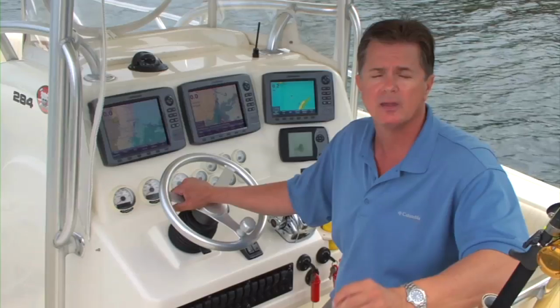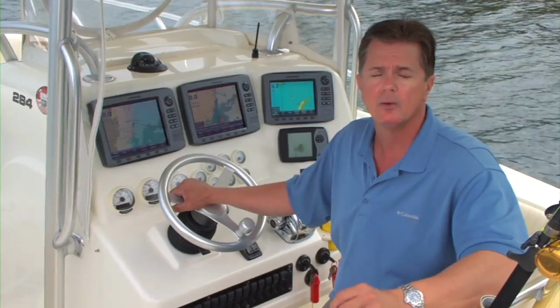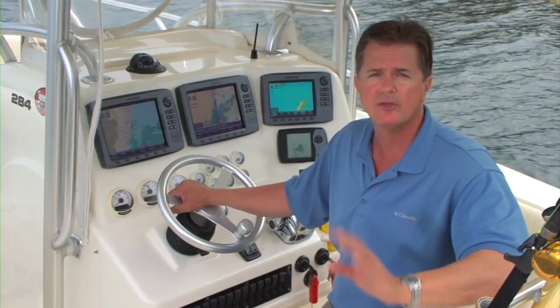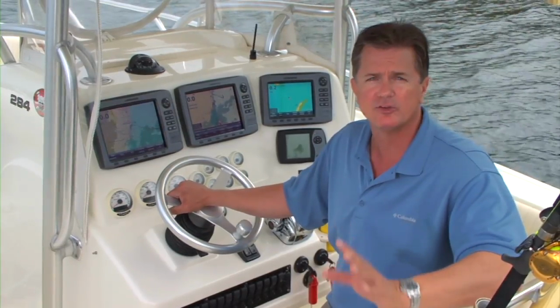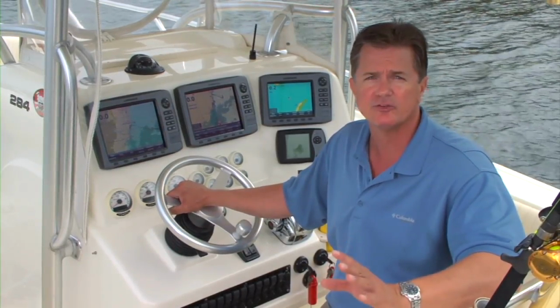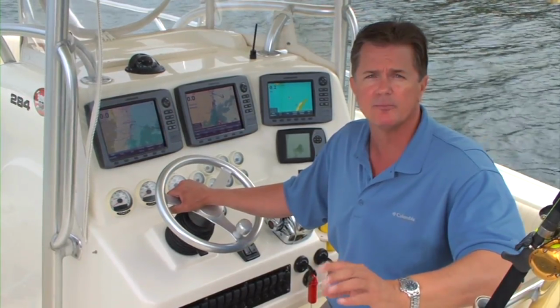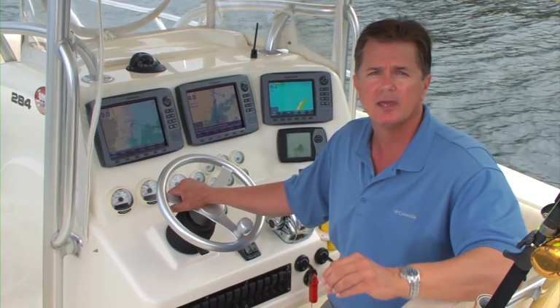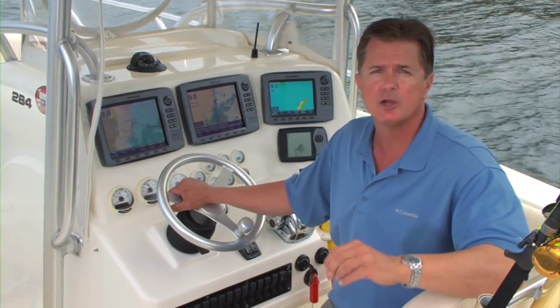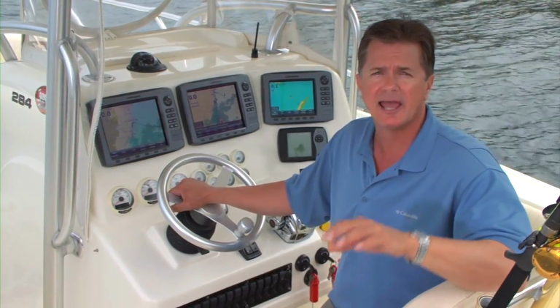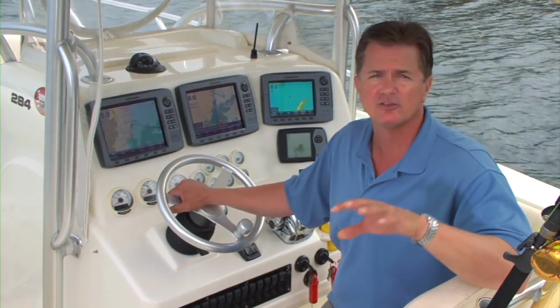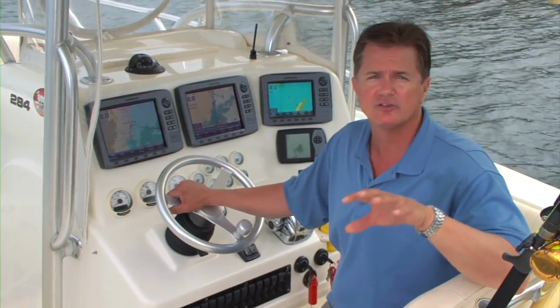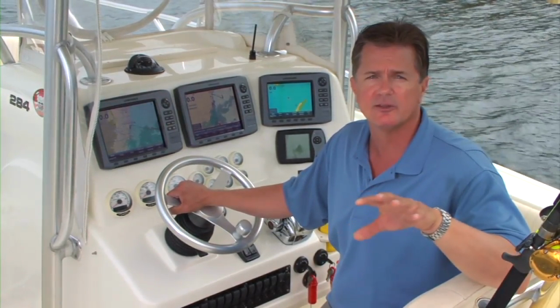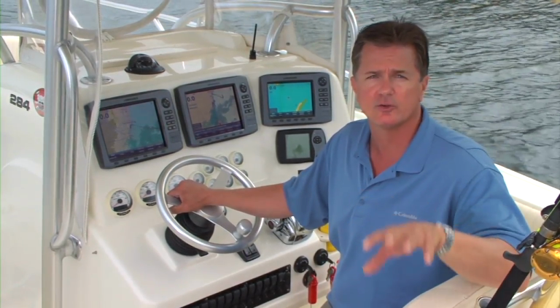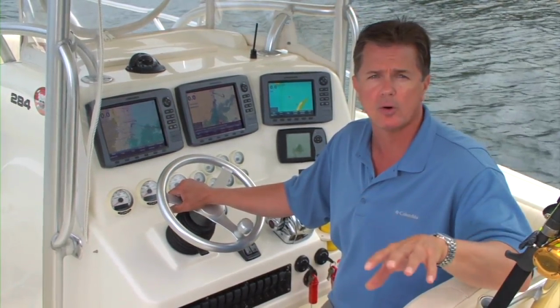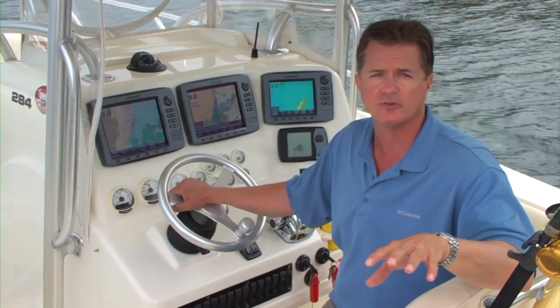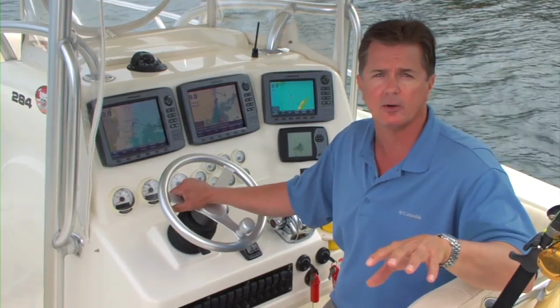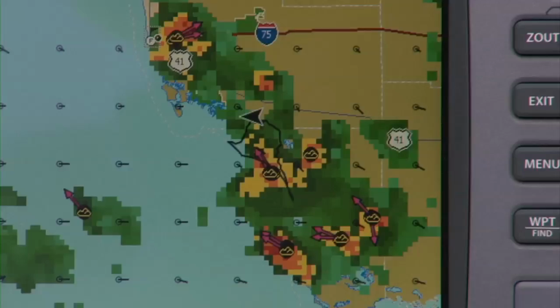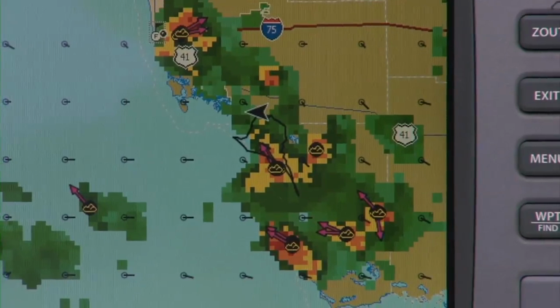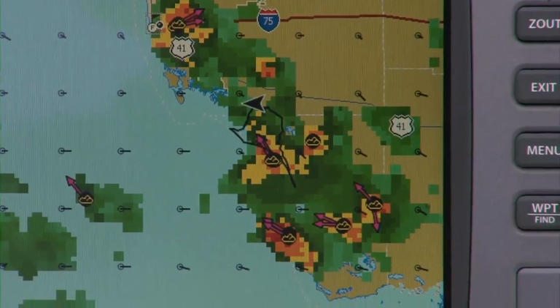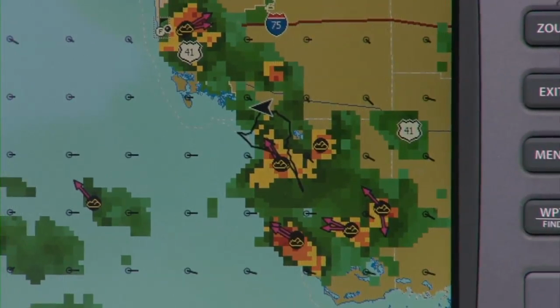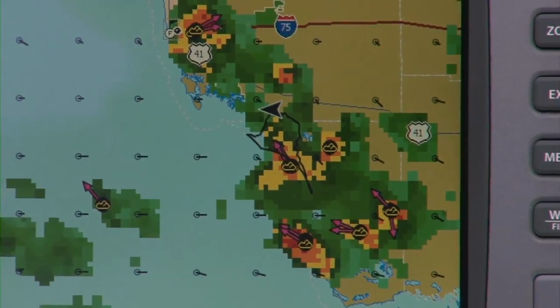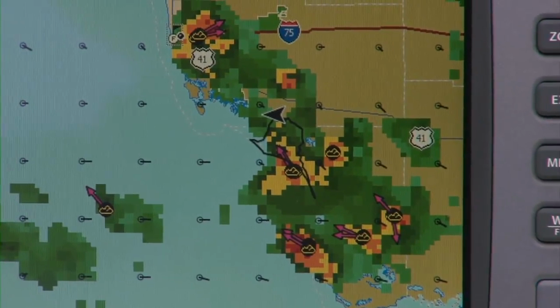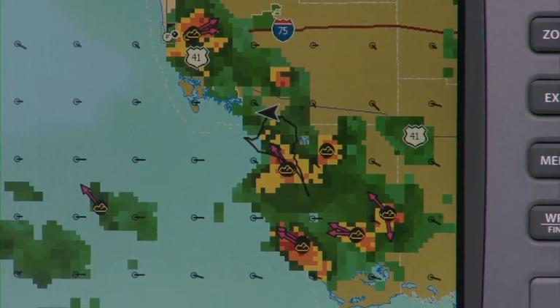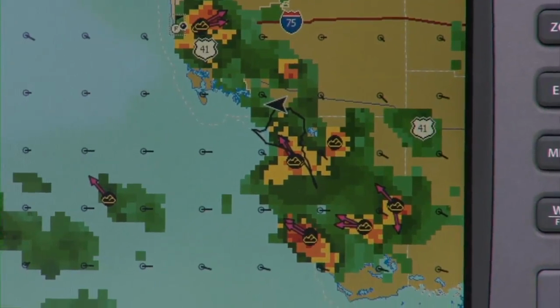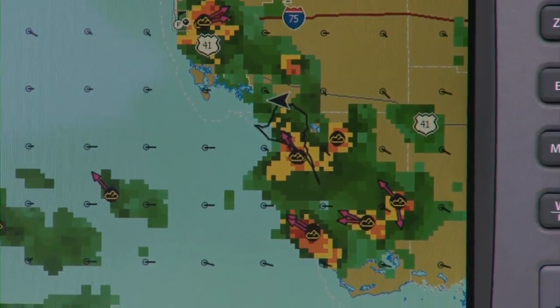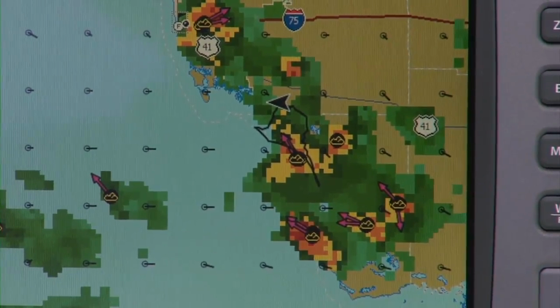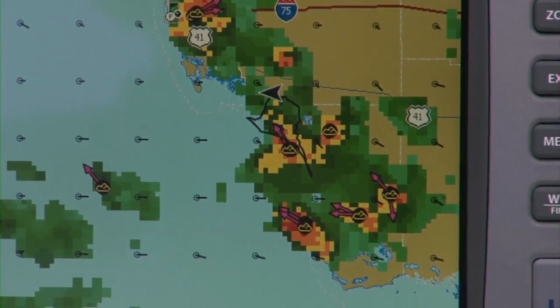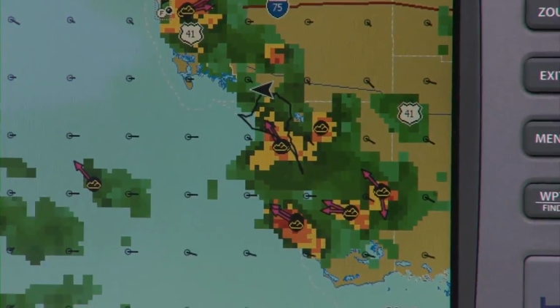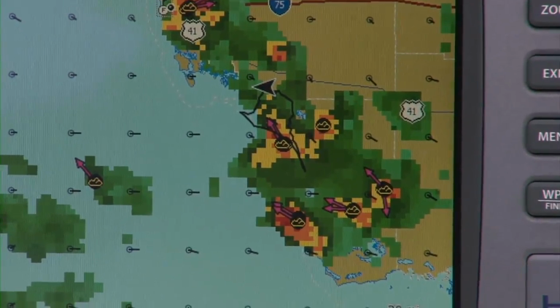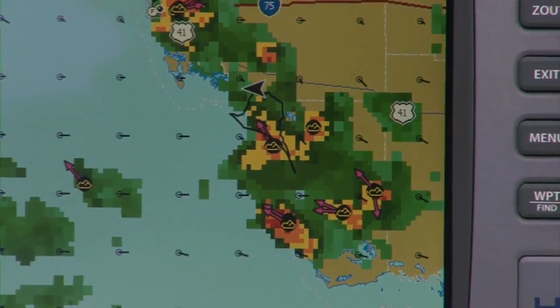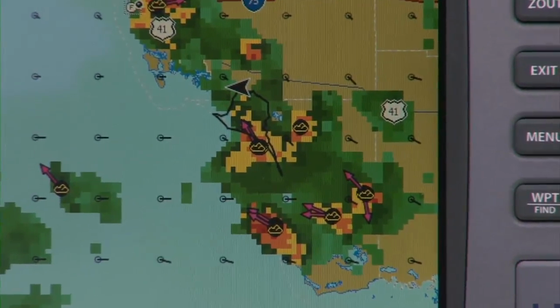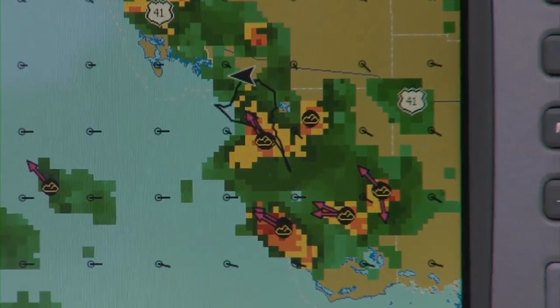With this system, you can actually see the storm cells, how large they are, and even the direction in which they are moving.